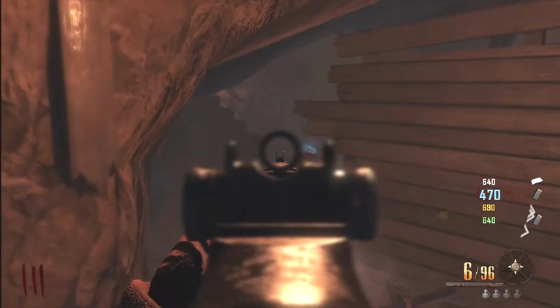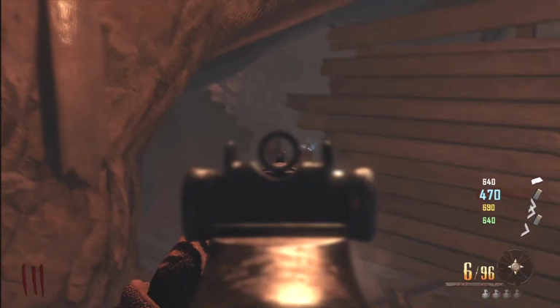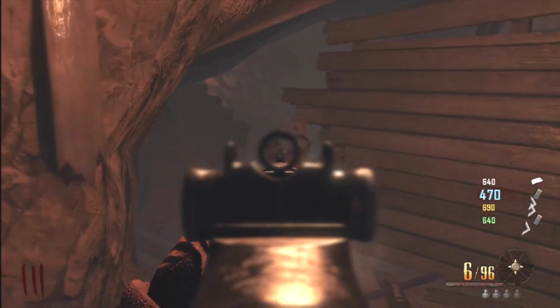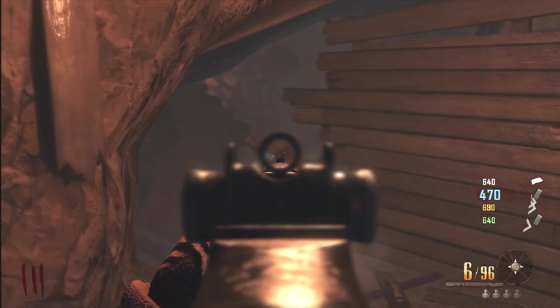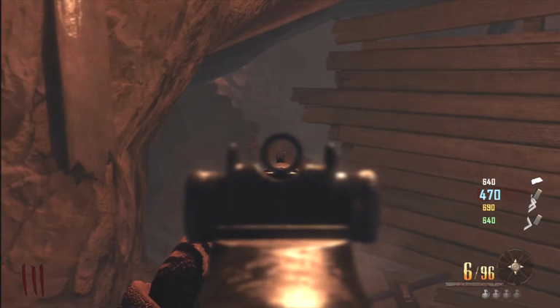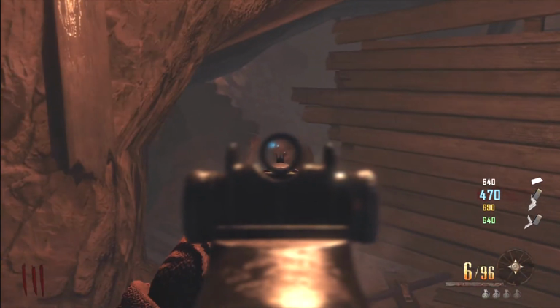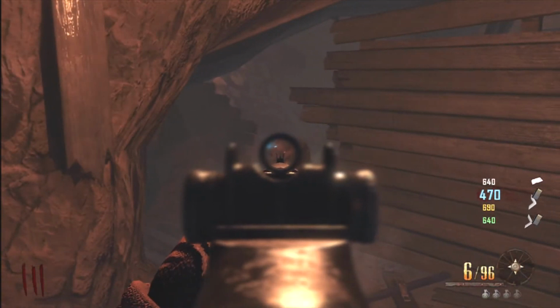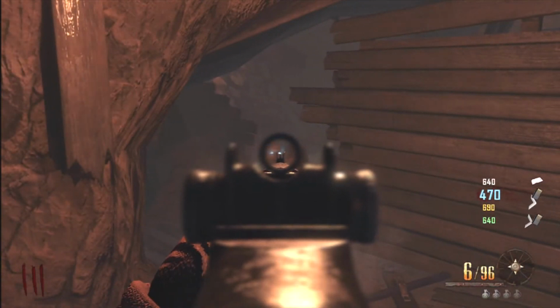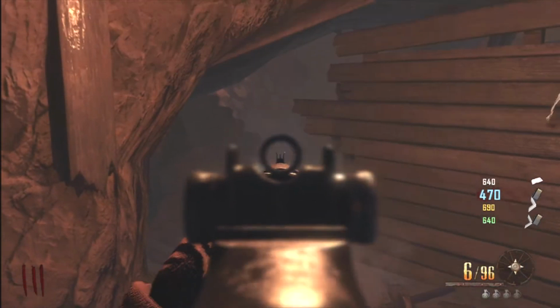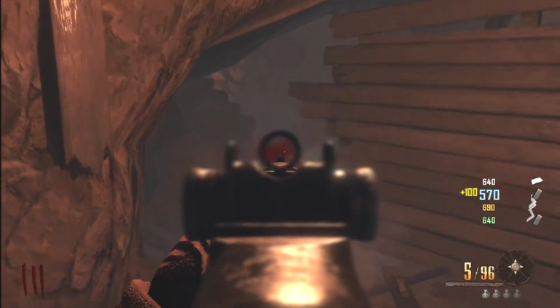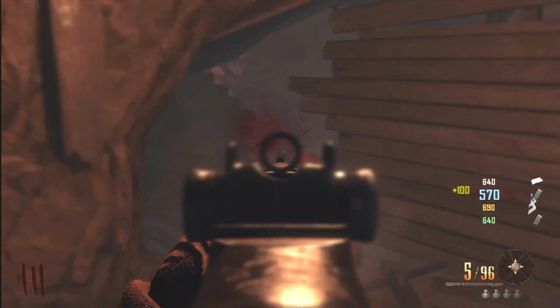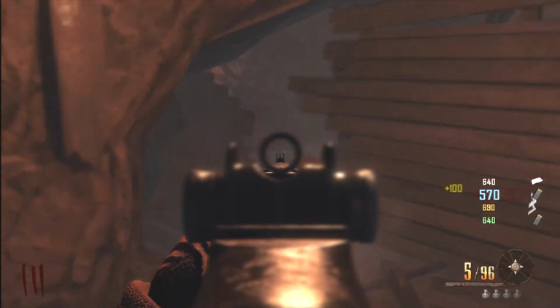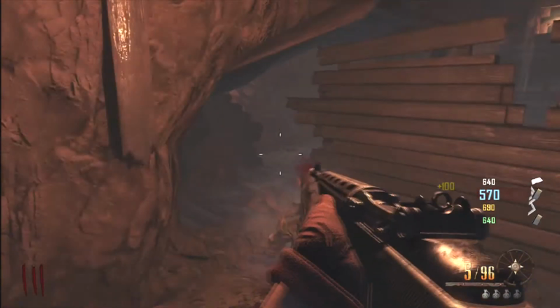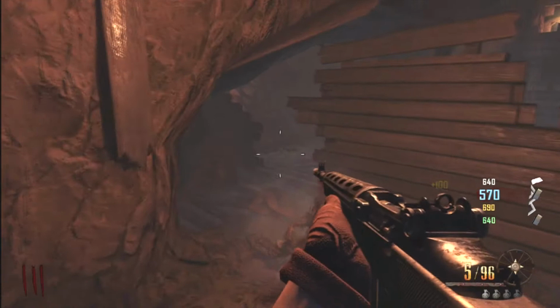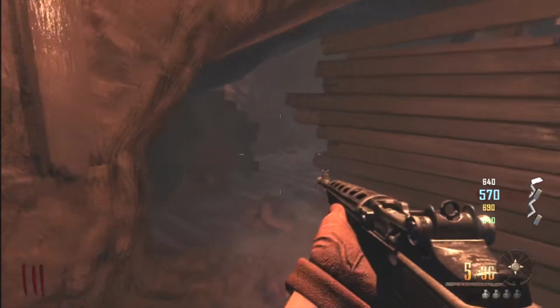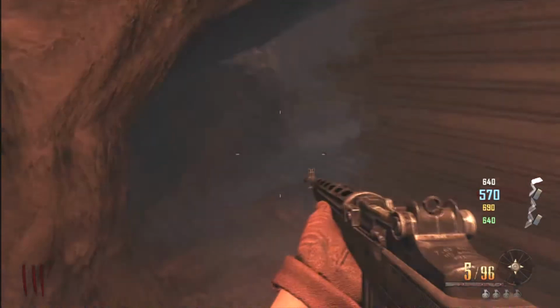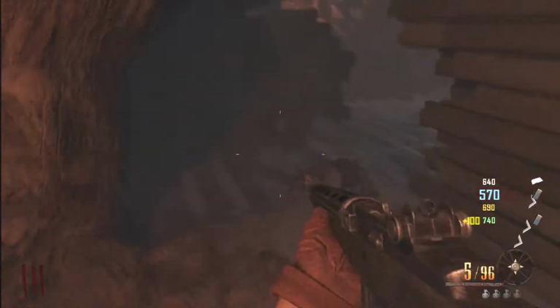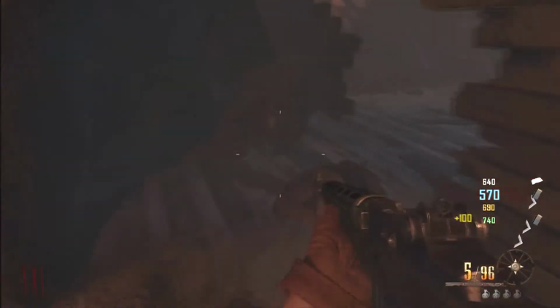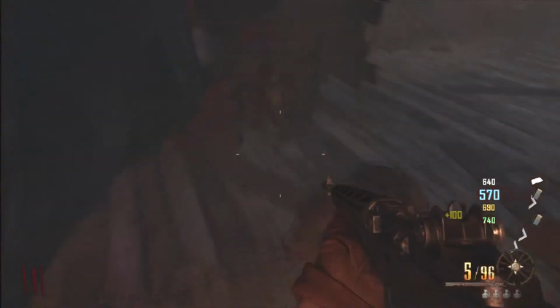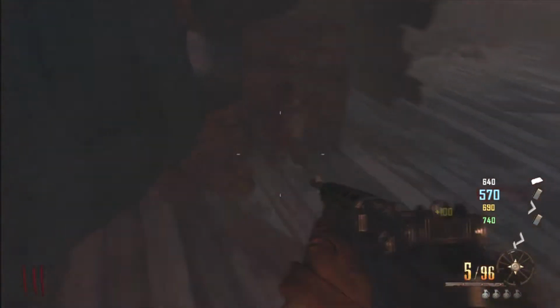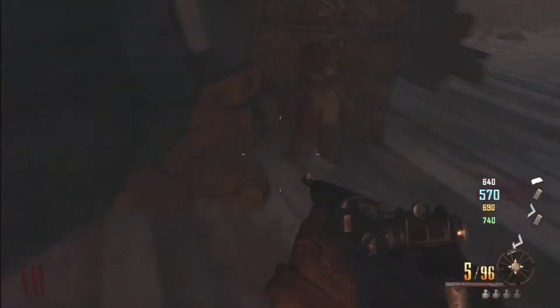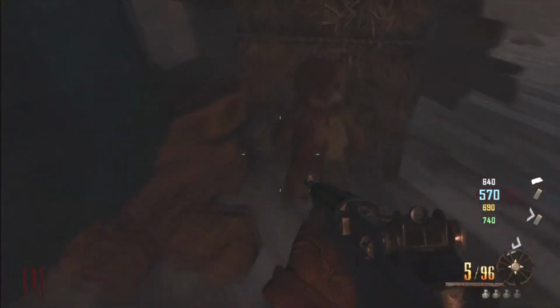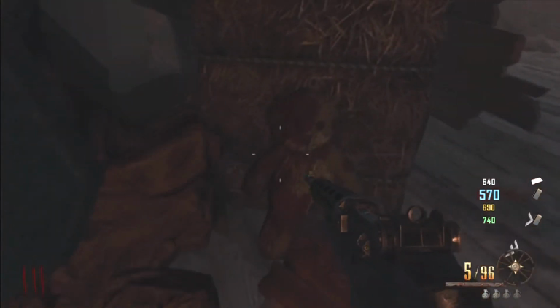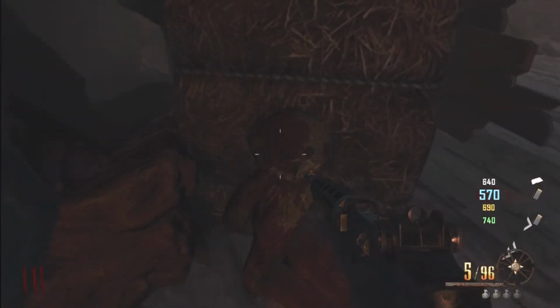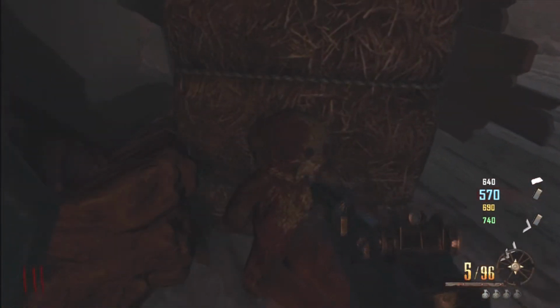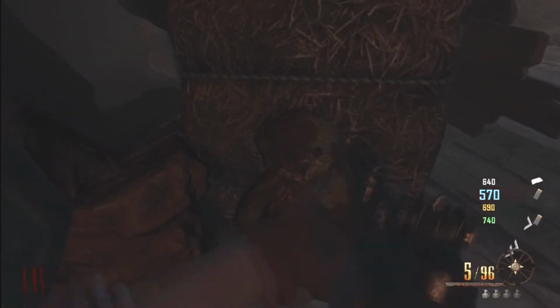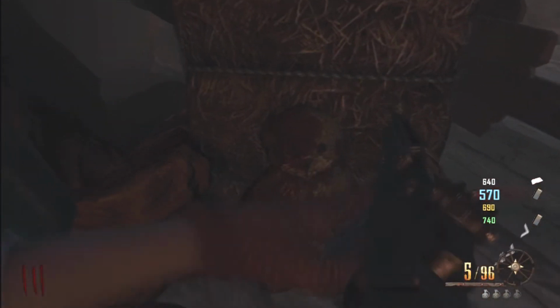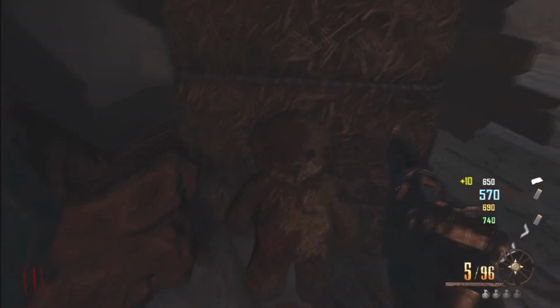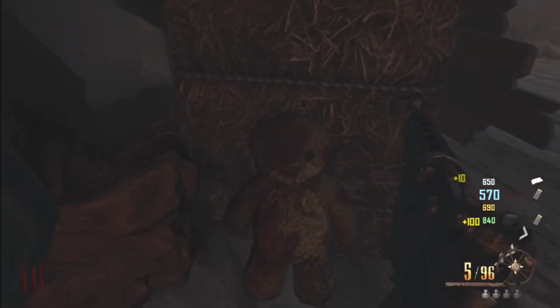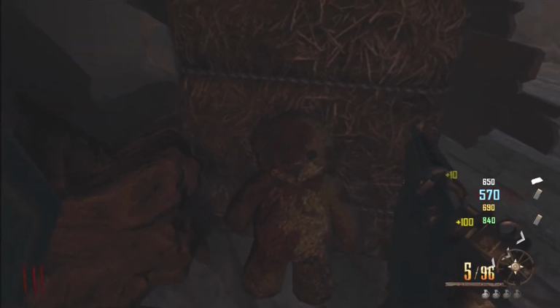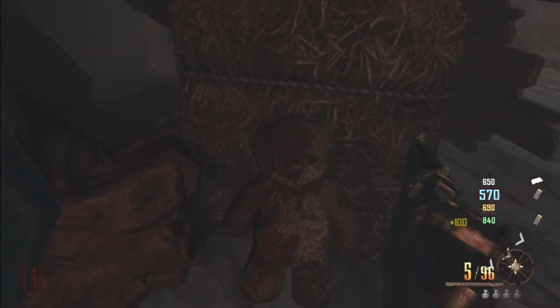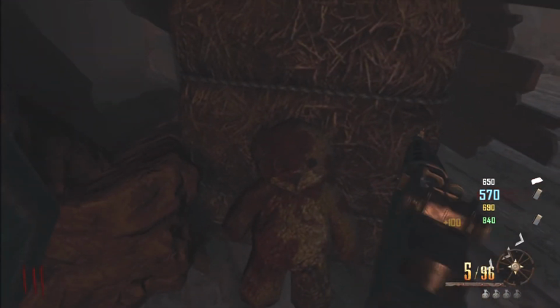The first teddy bear can be found as you make your way down to the underground area — it is at the first opening on your right-hand side.